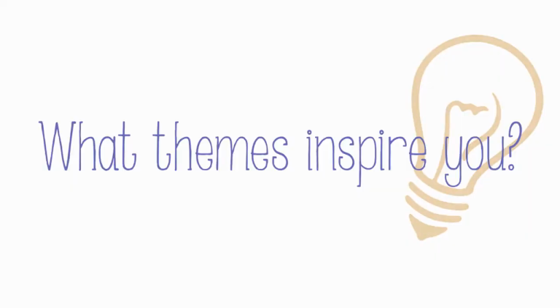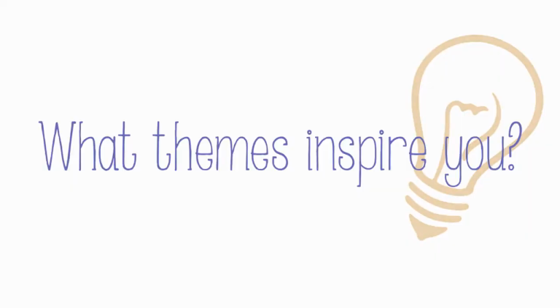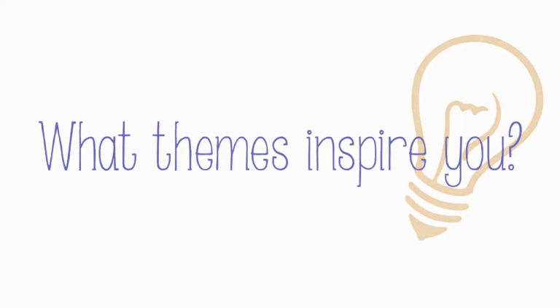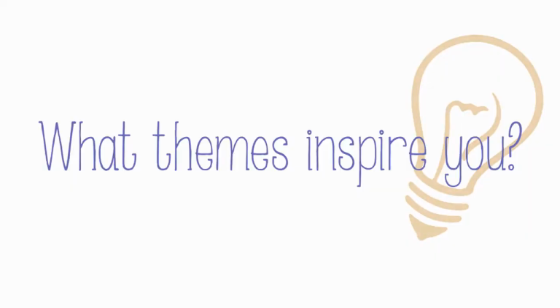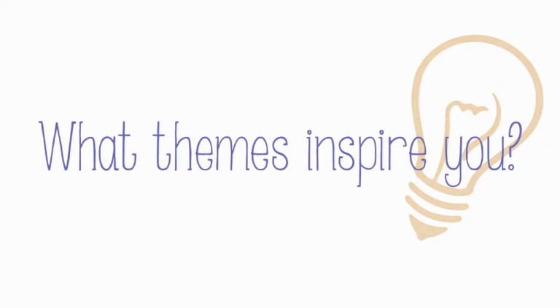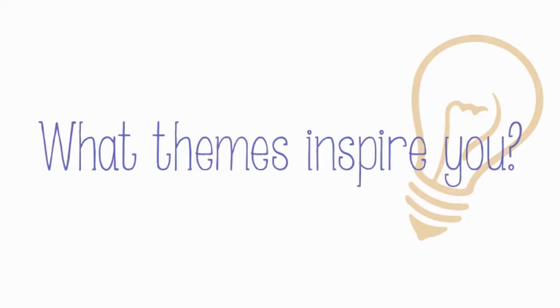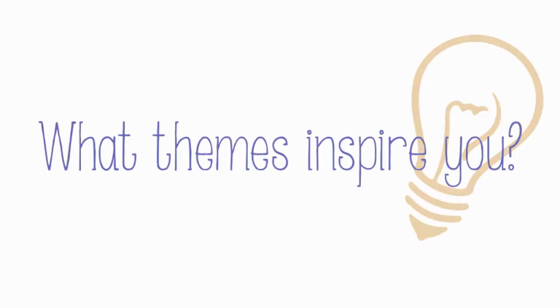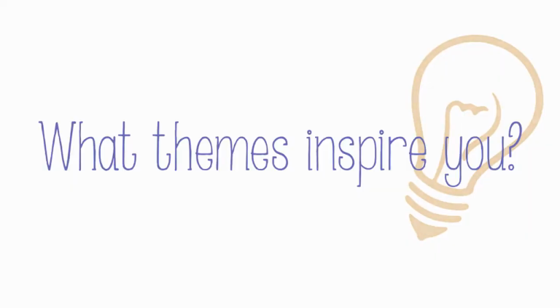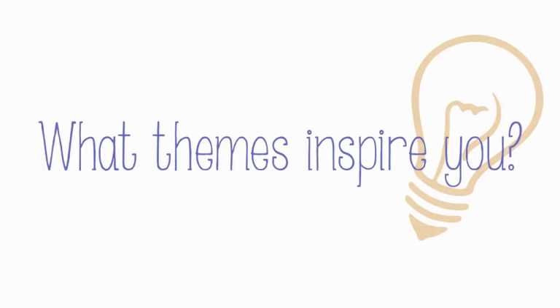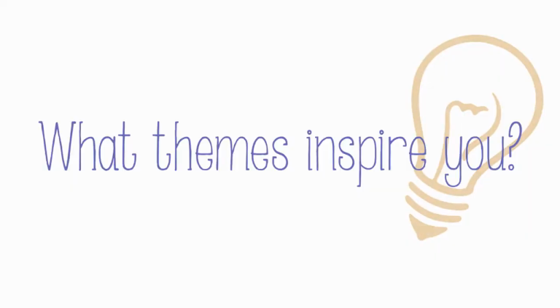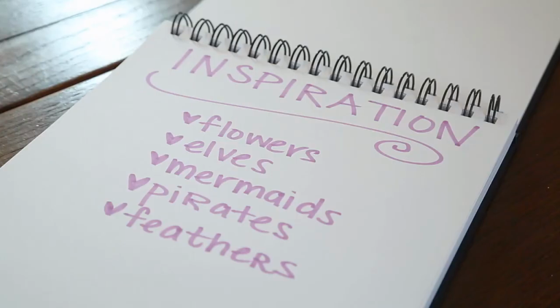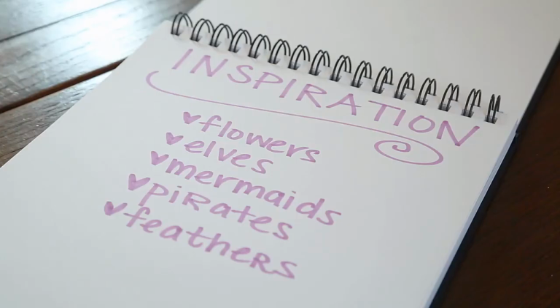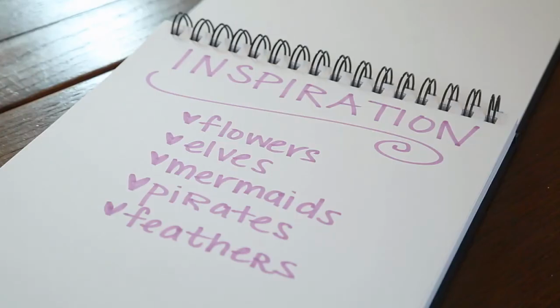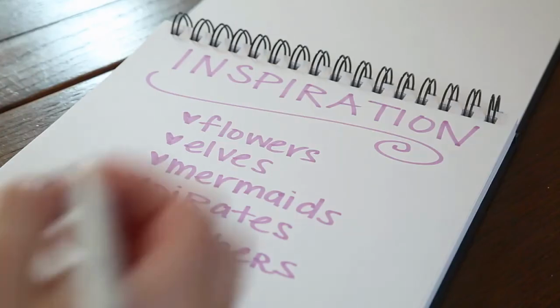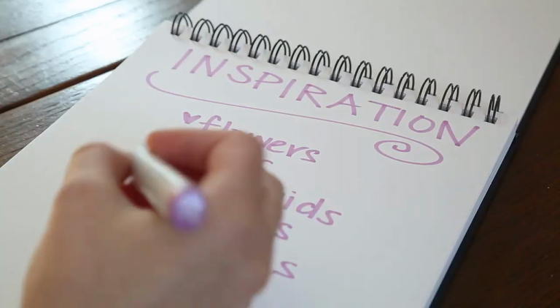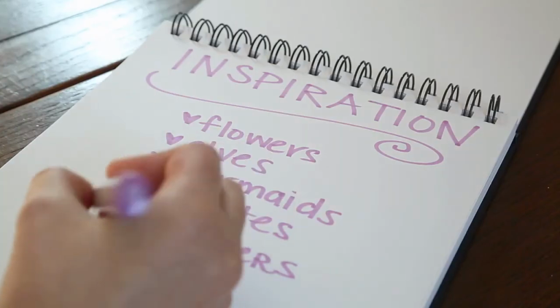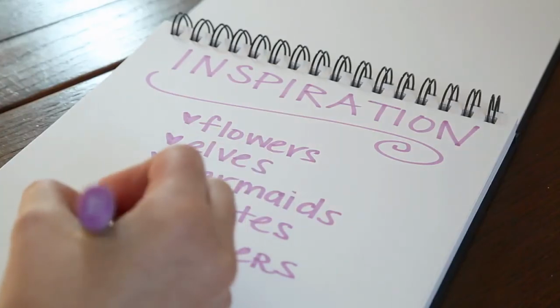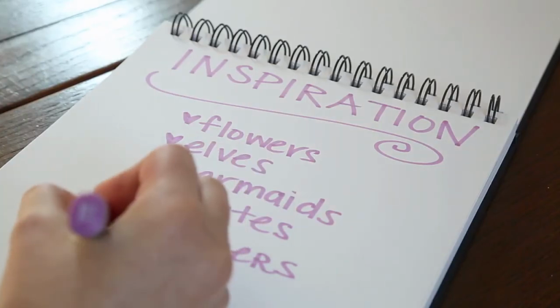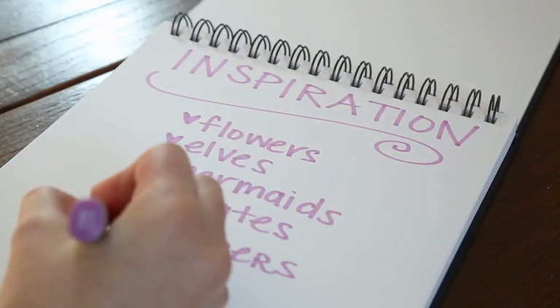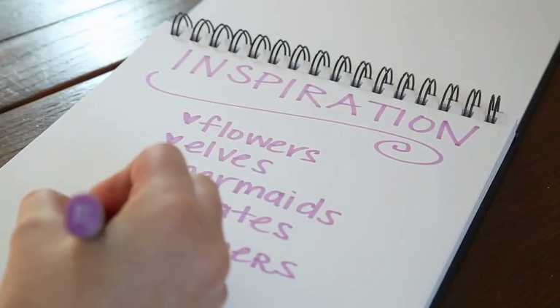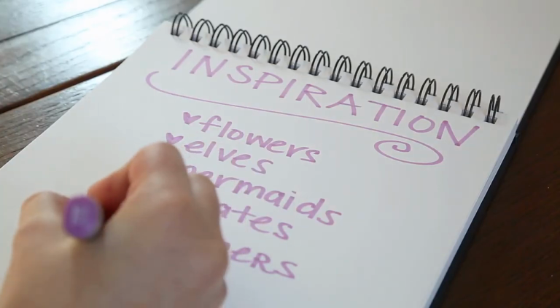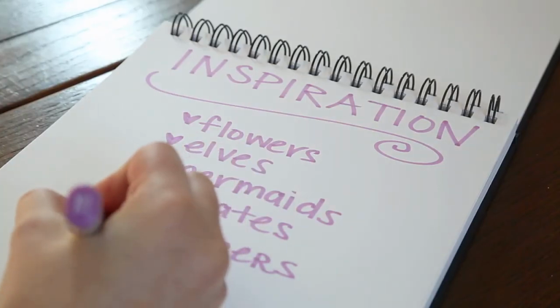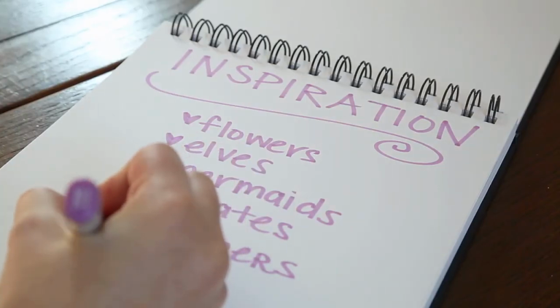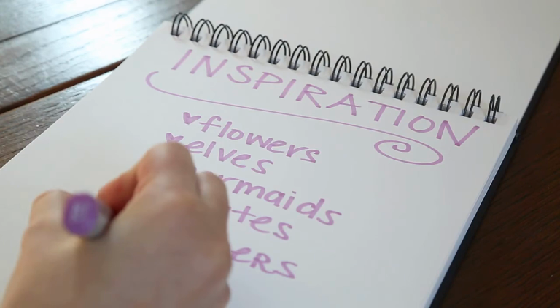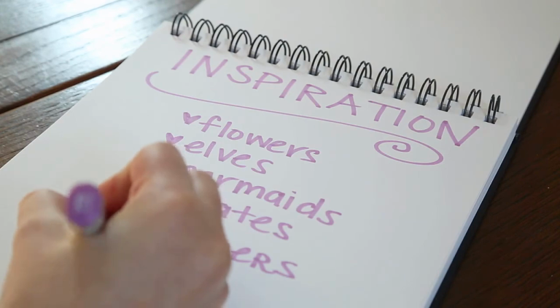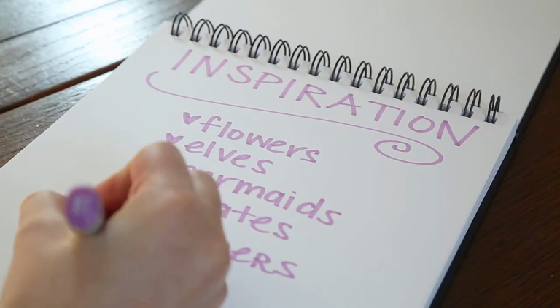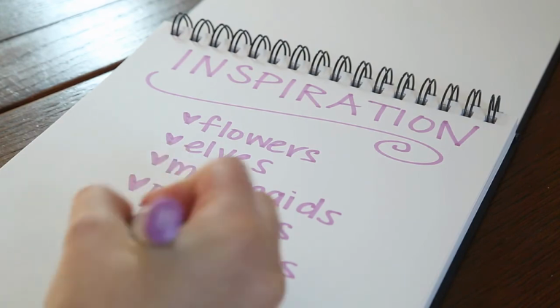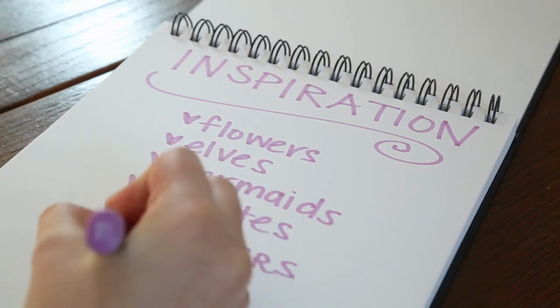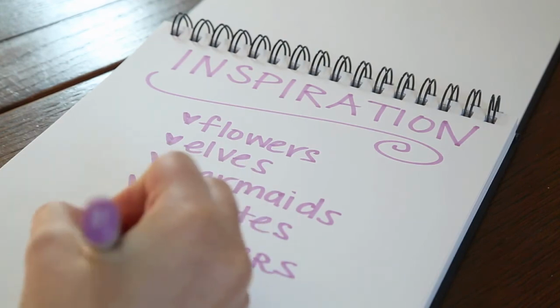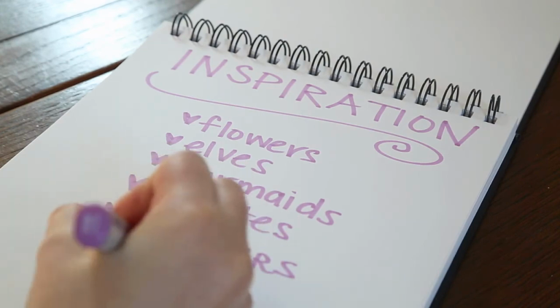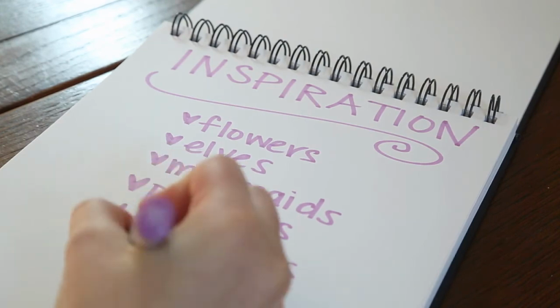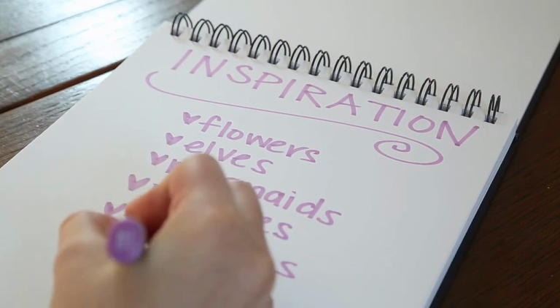If you need help finding ideas that inspire you, check out my class here on Skillshare for making inspiration boards.